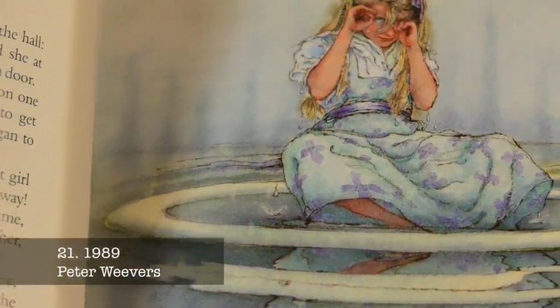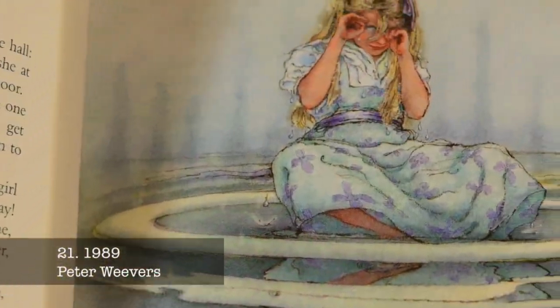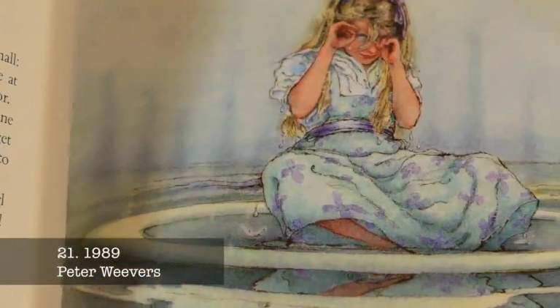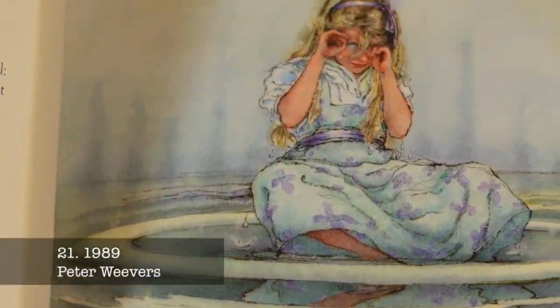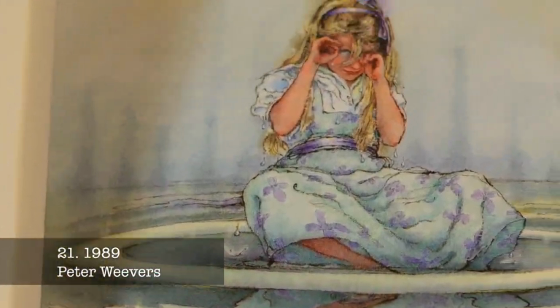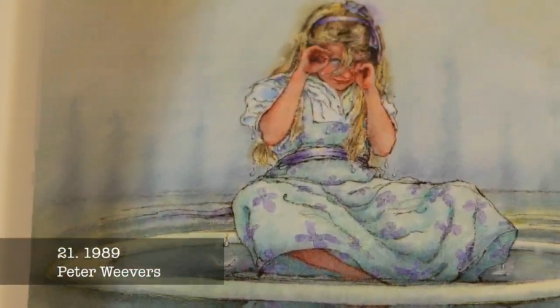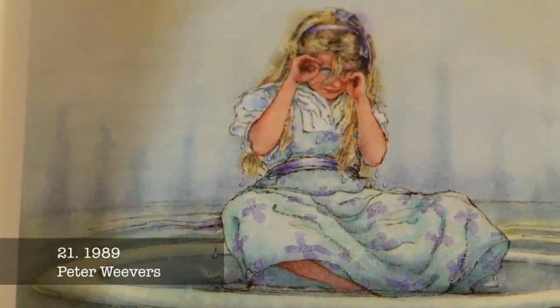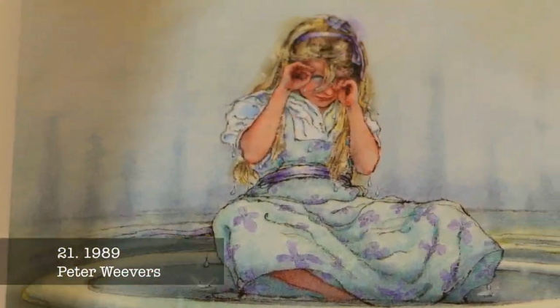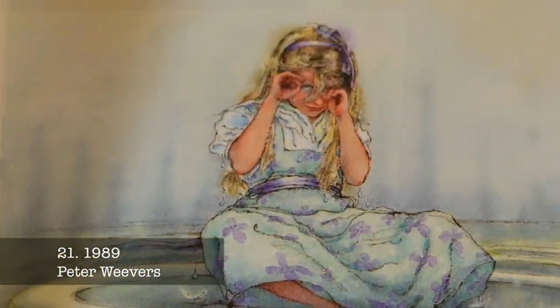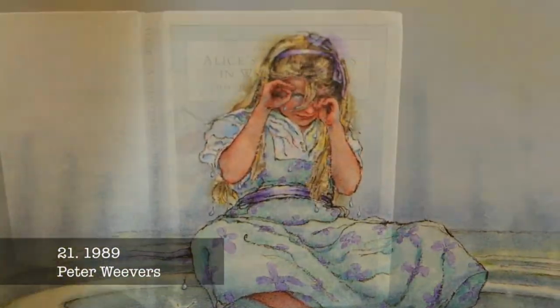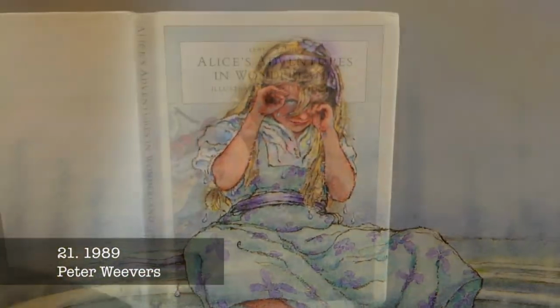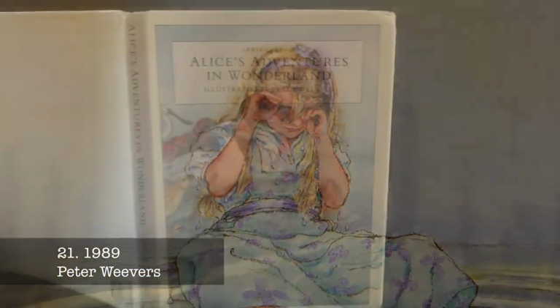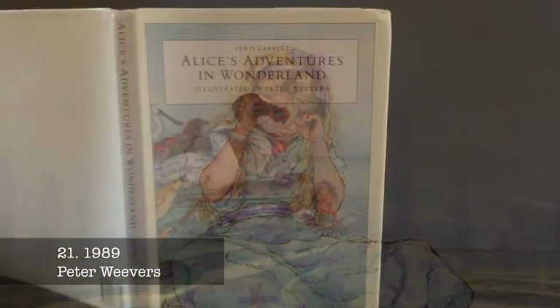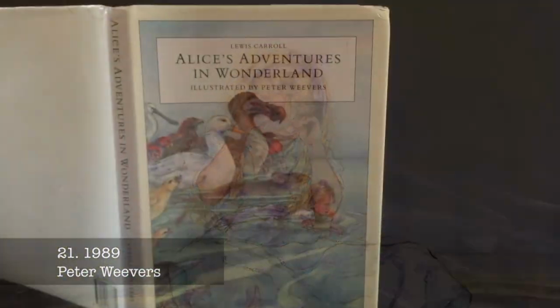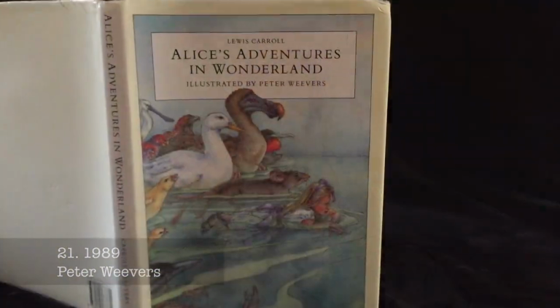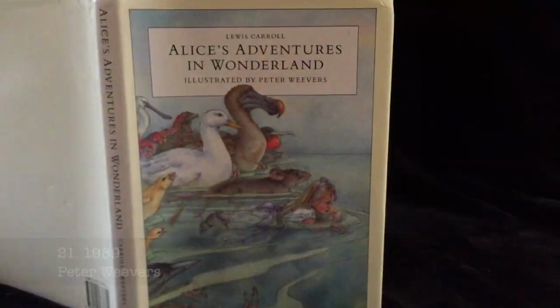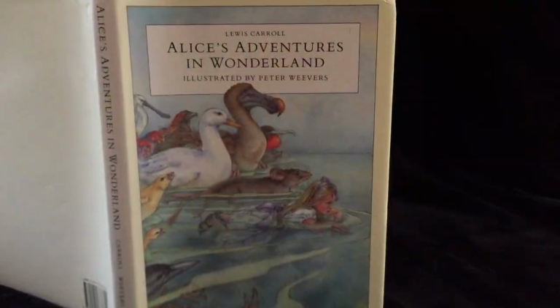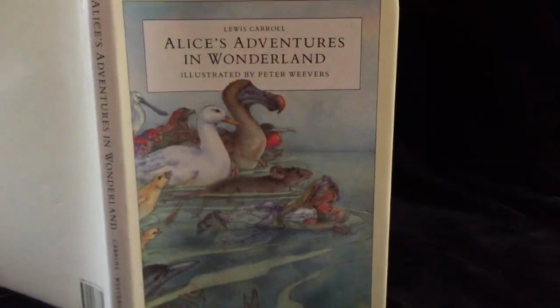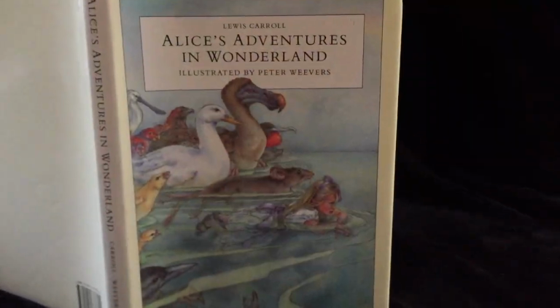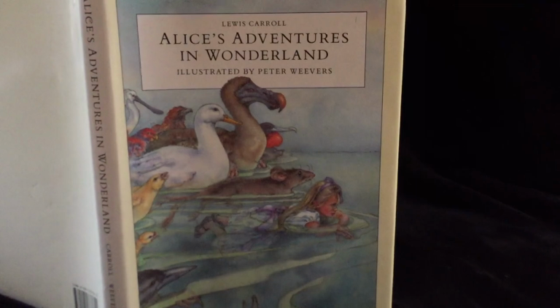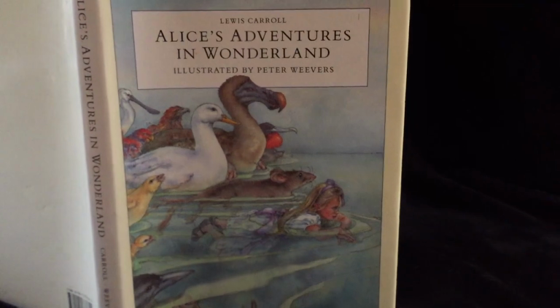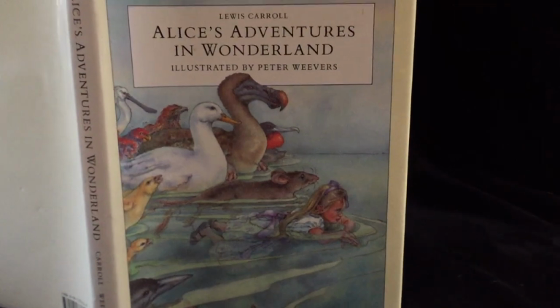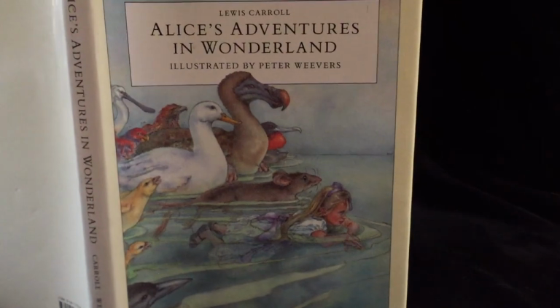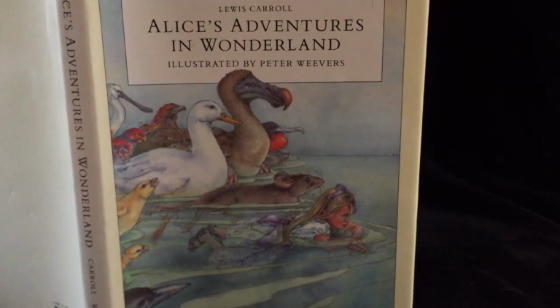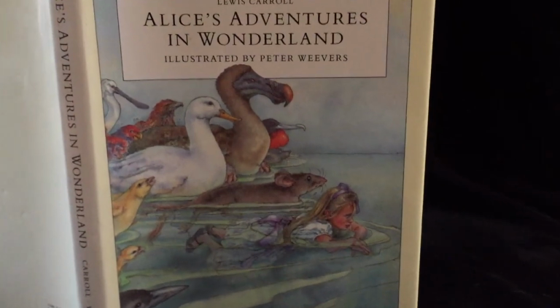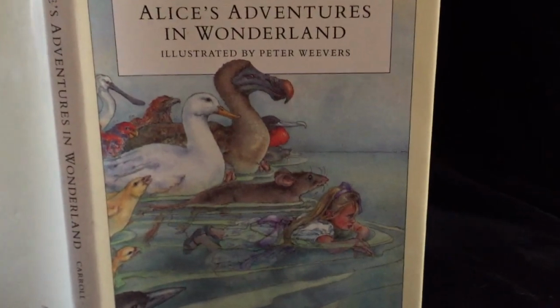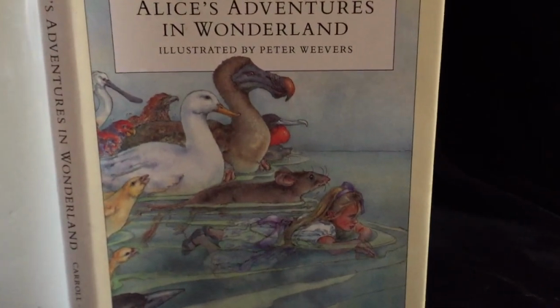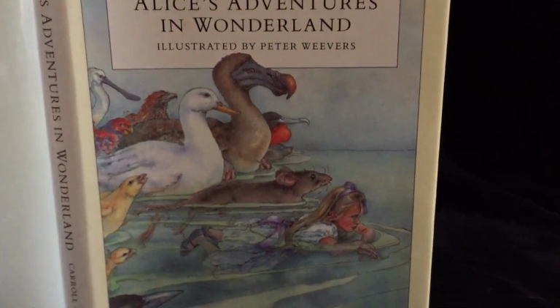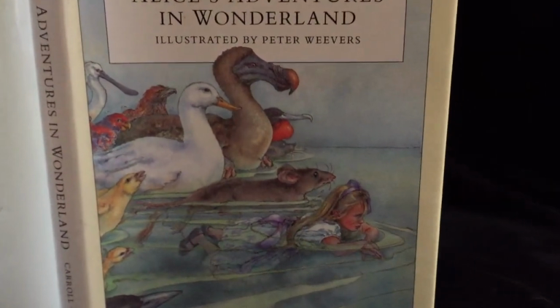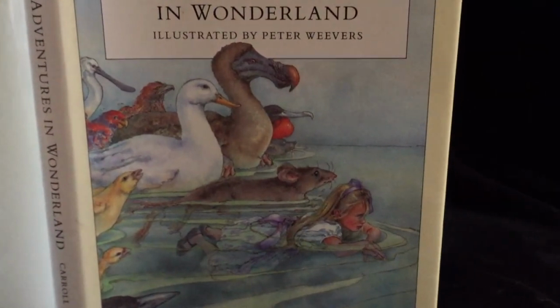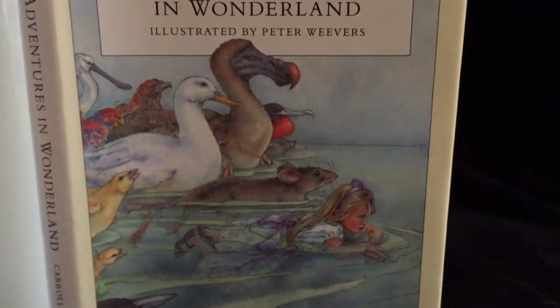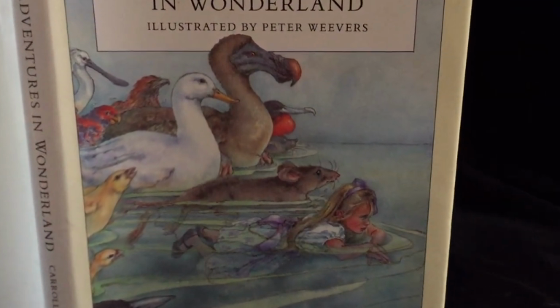Peter Weaver's tale showcases a classic Alice, presented in elegant watercolours.